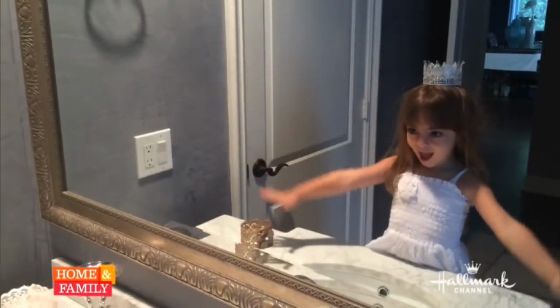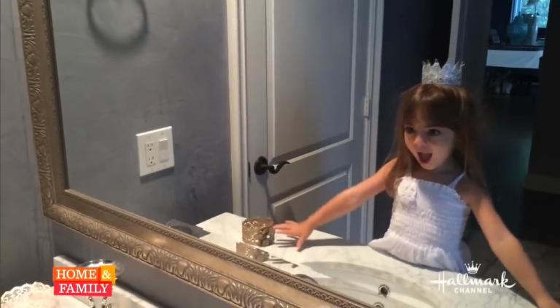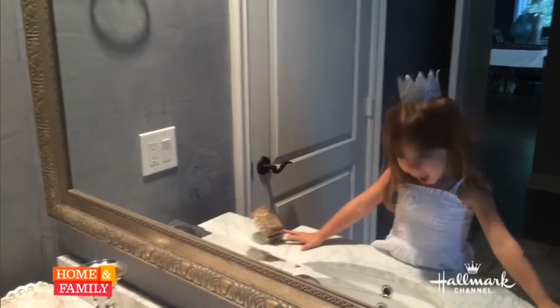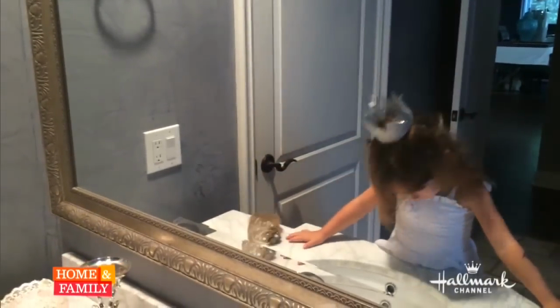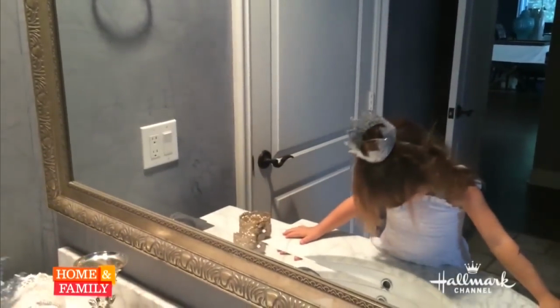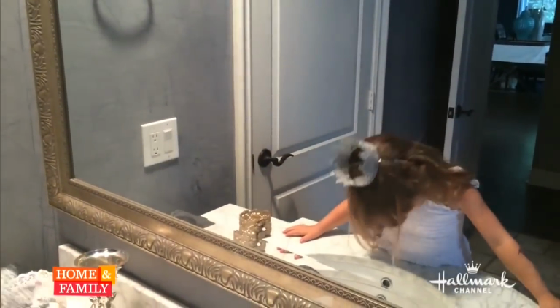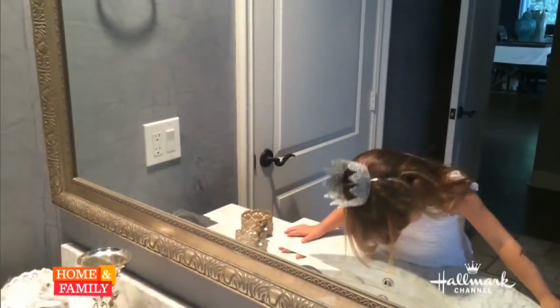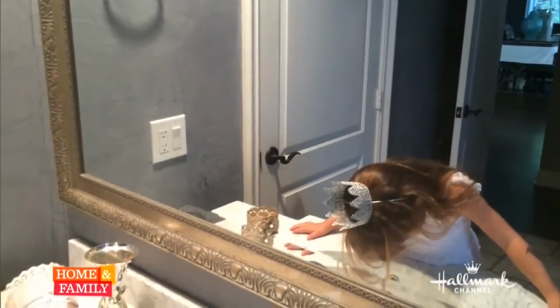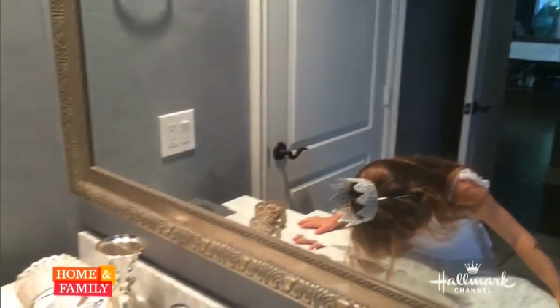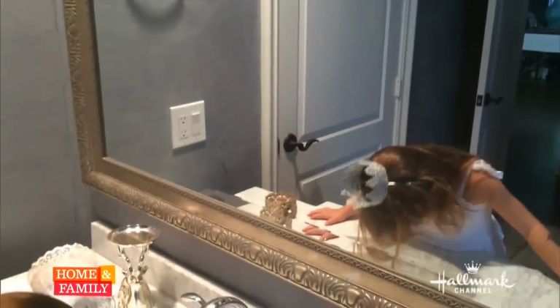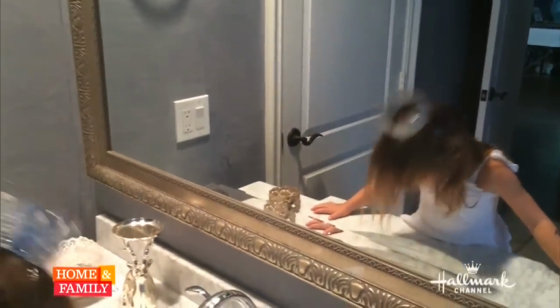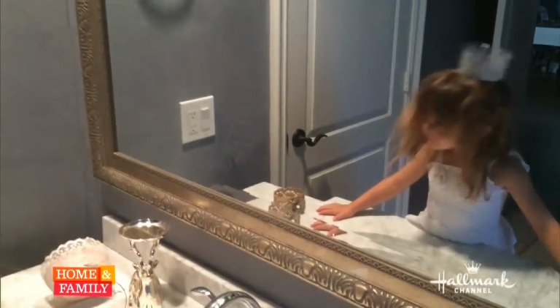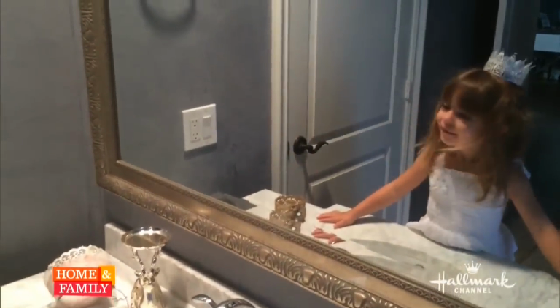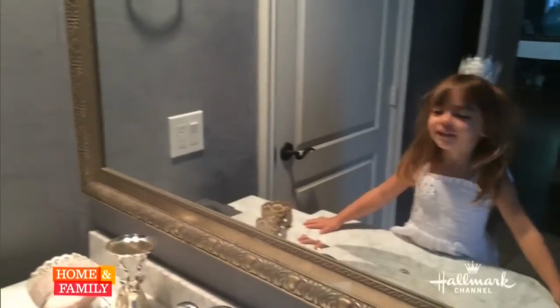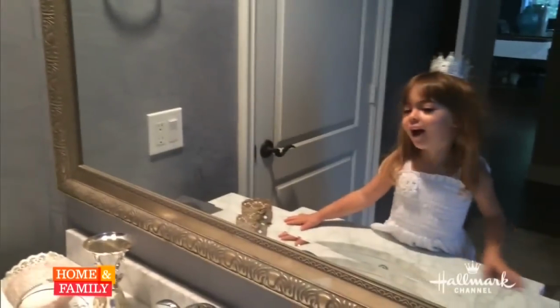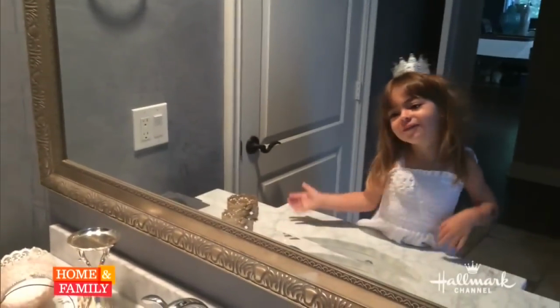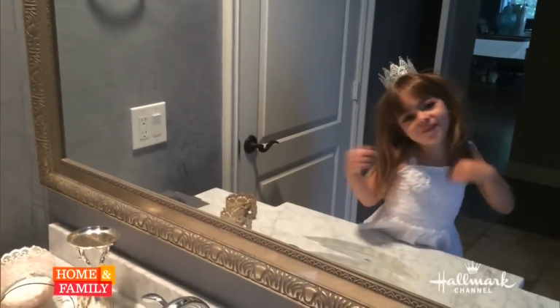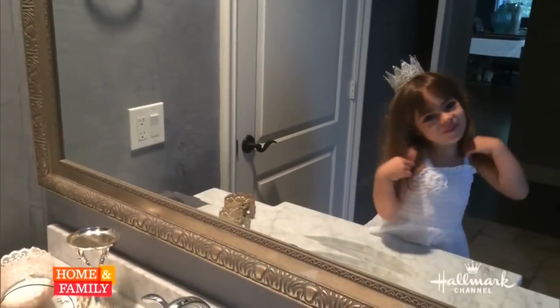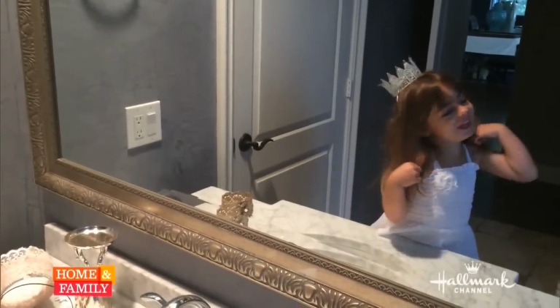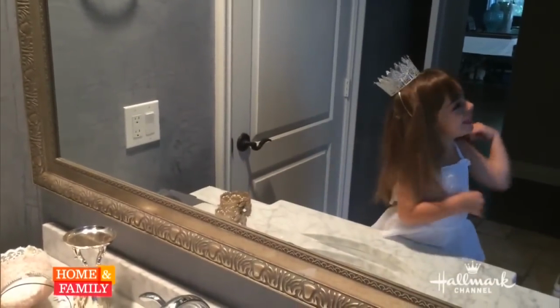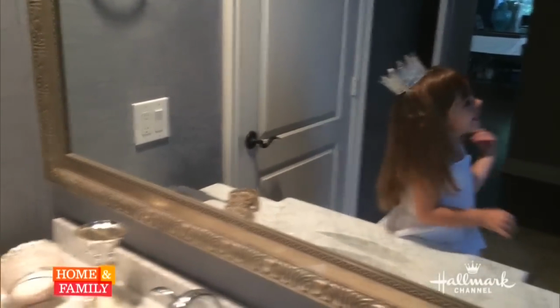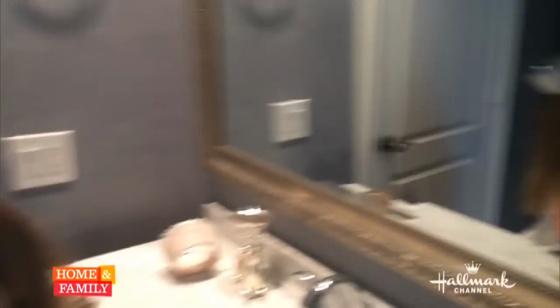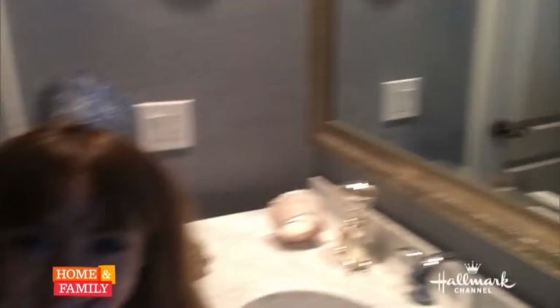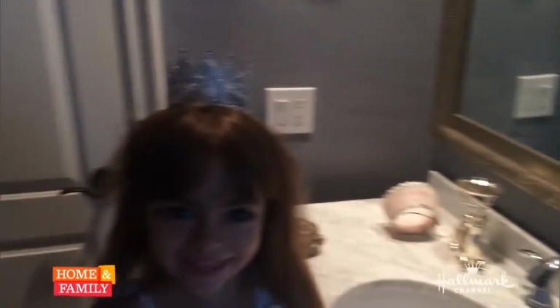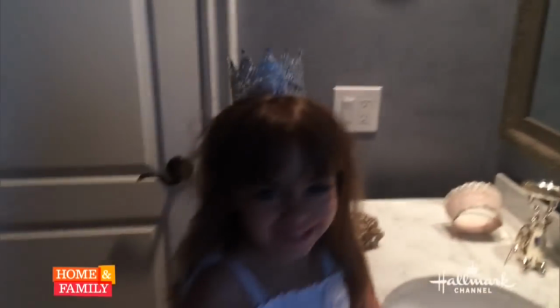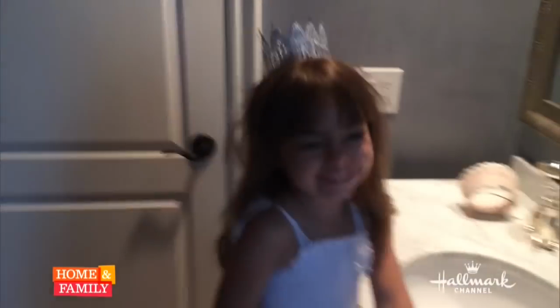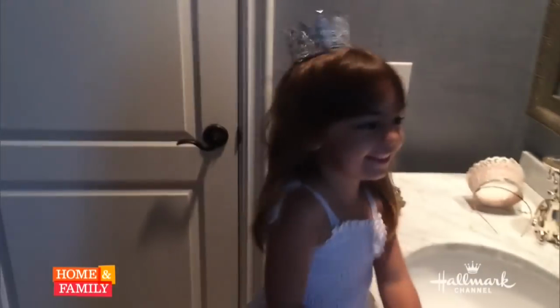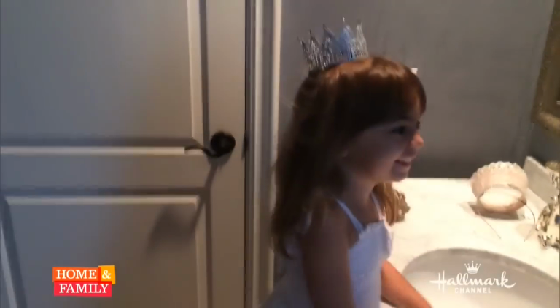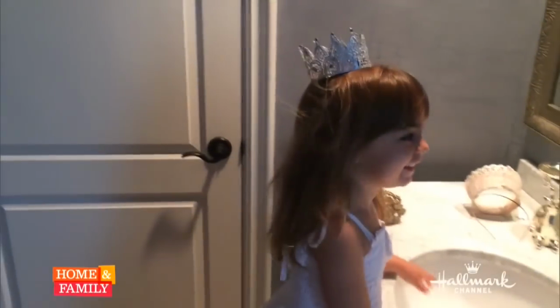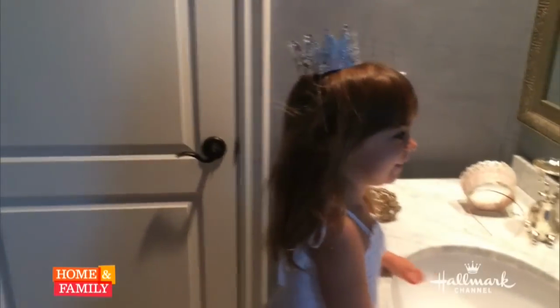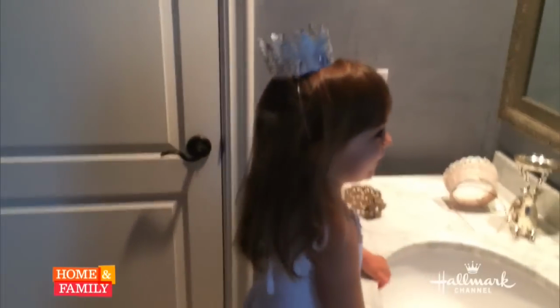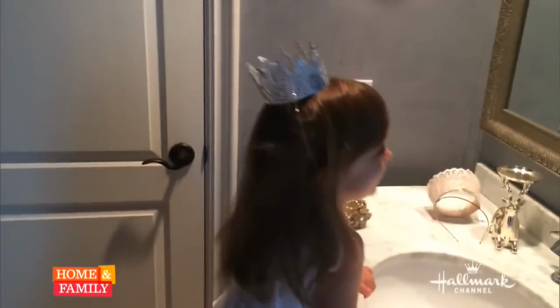Wow, who do you look like? I'm a princess! Are you a princess?